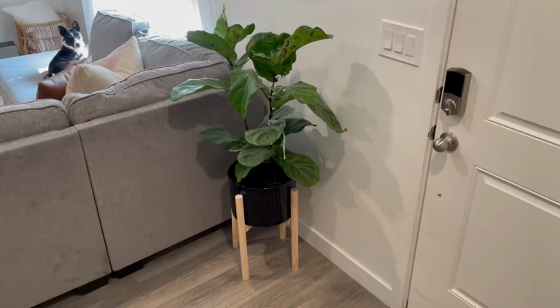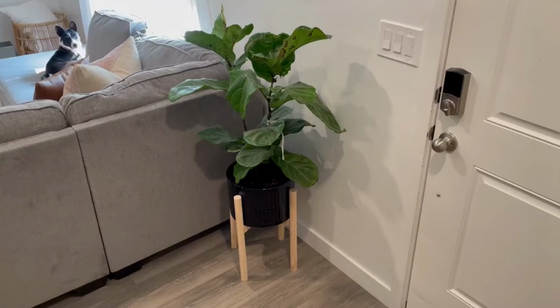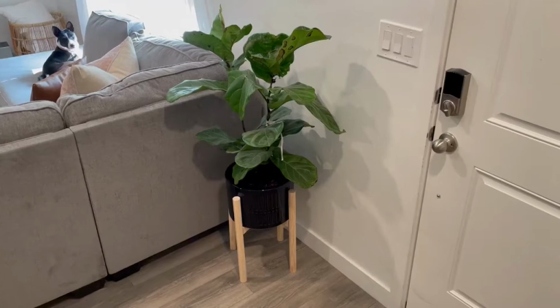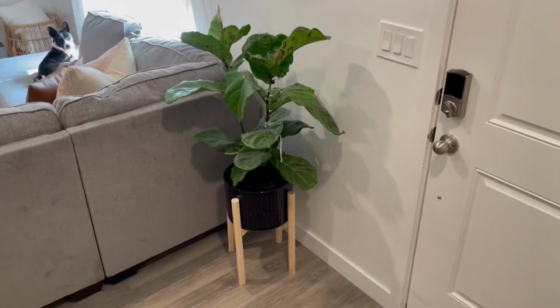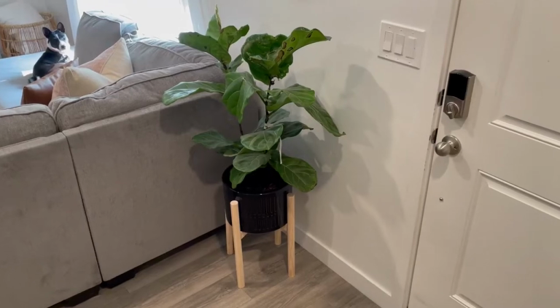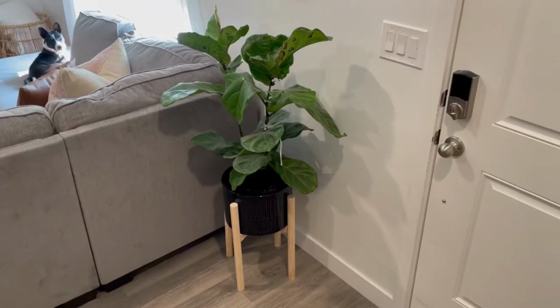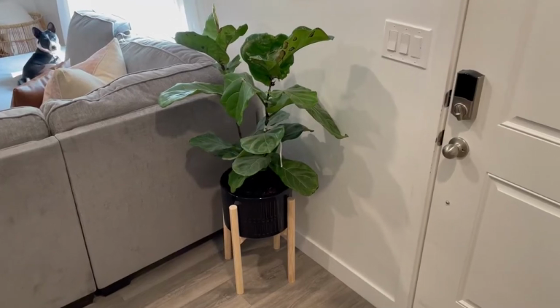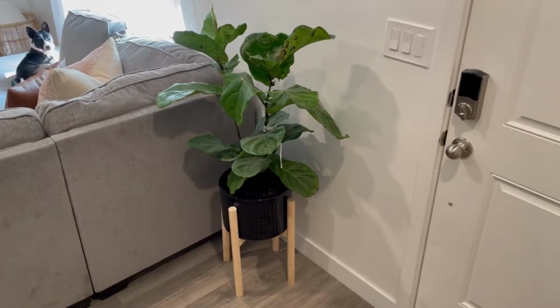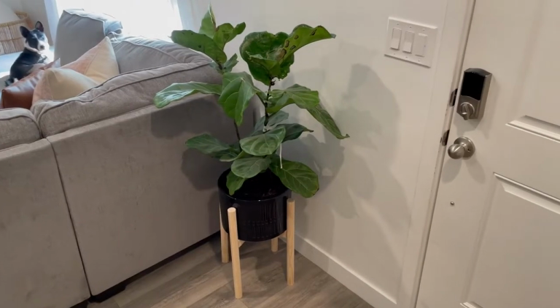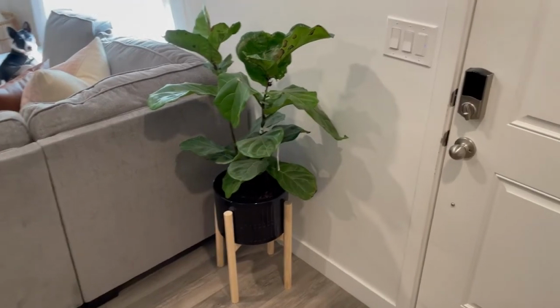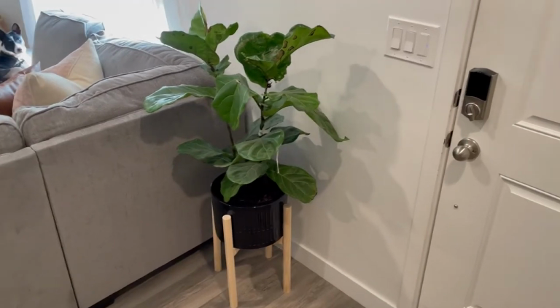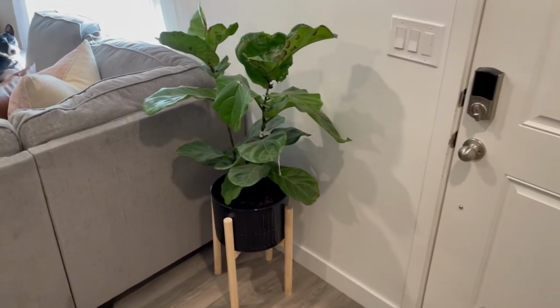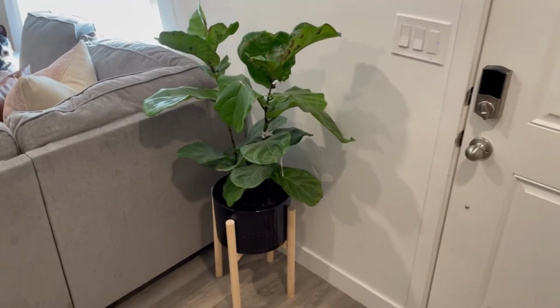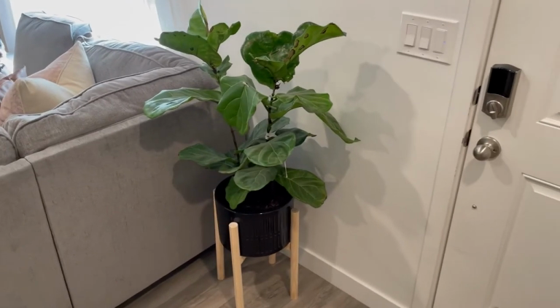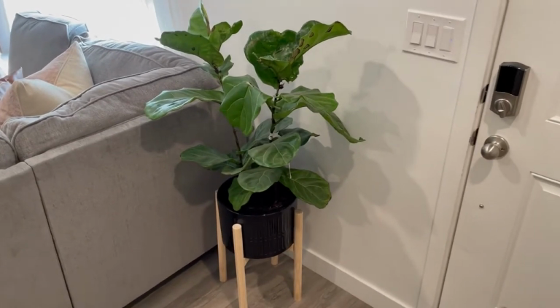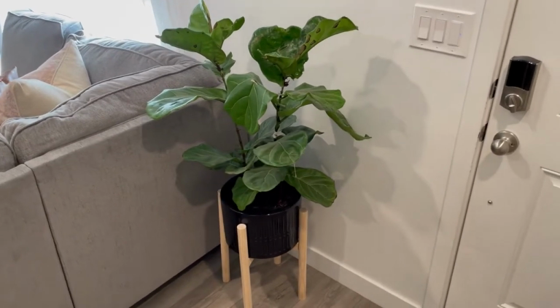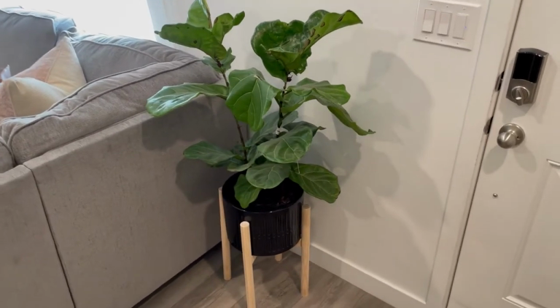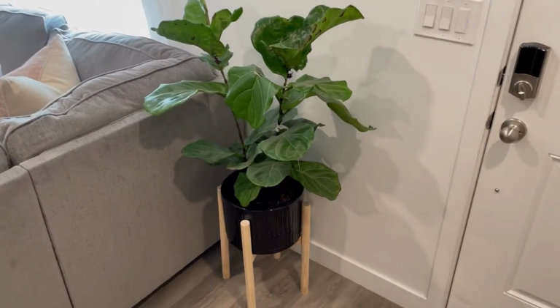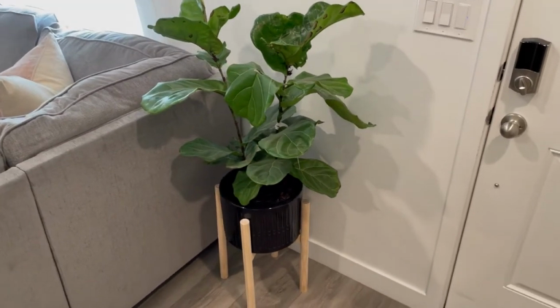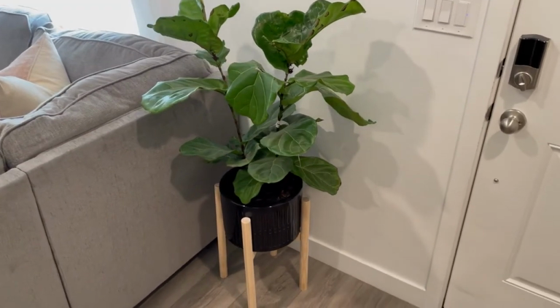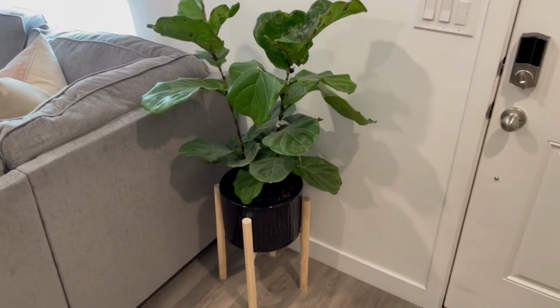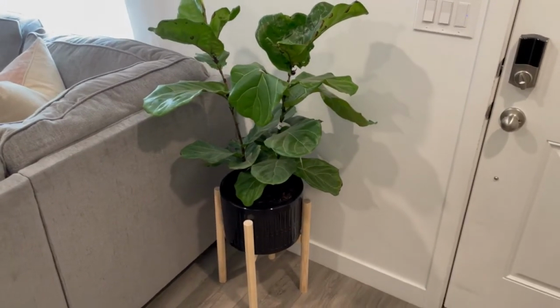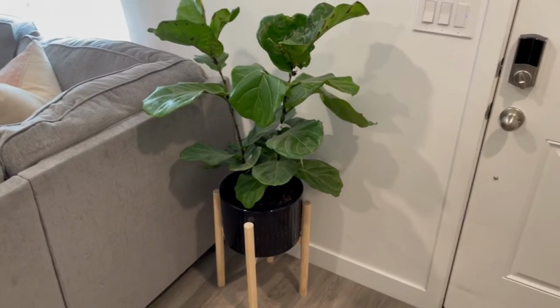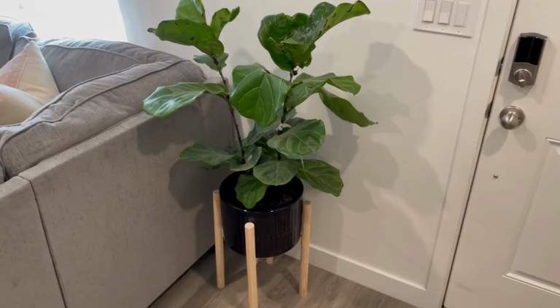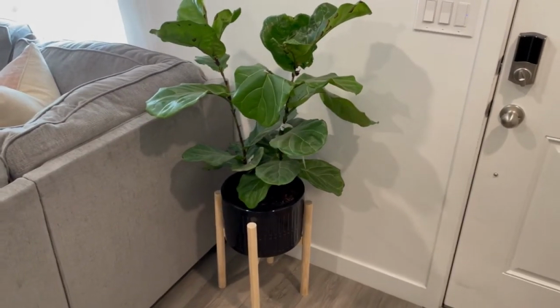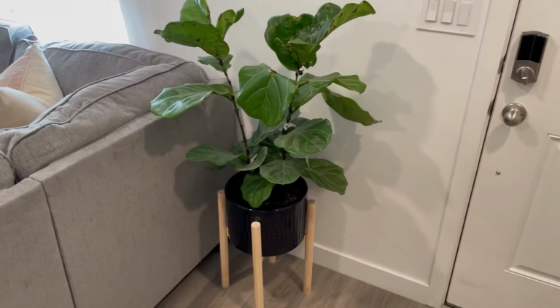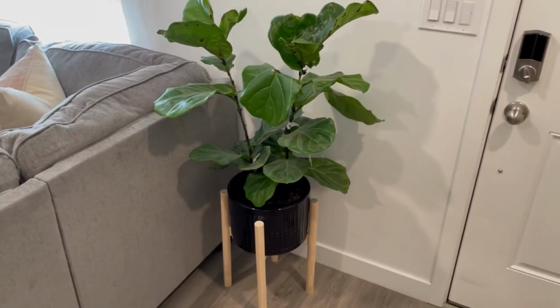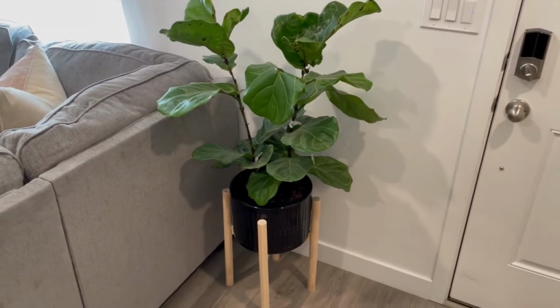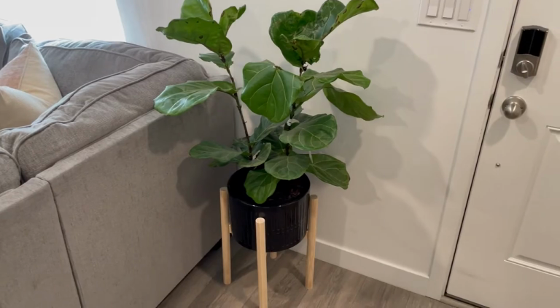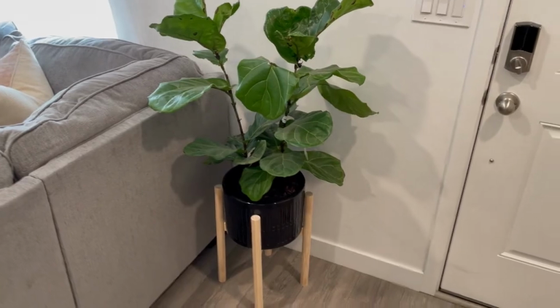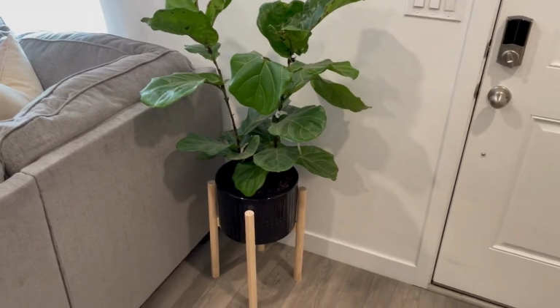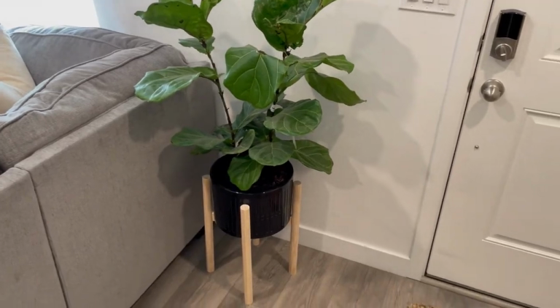Hey guys, welcome back. This weekend project will be making a mid-century modern plant stand.